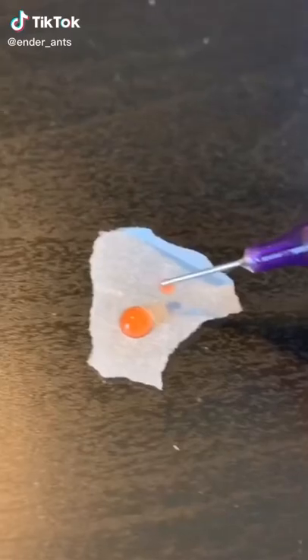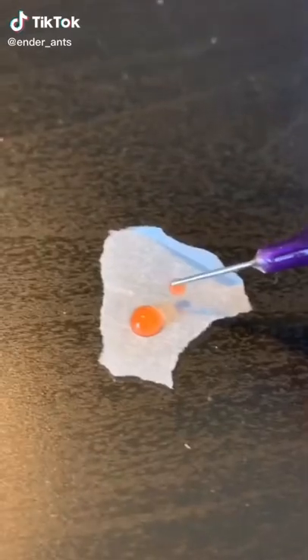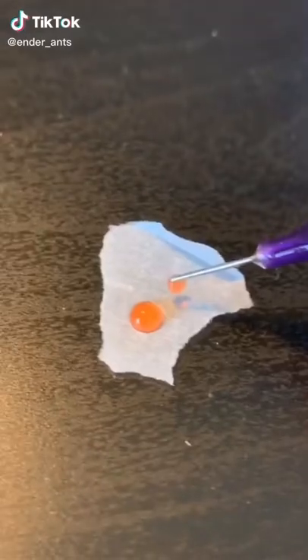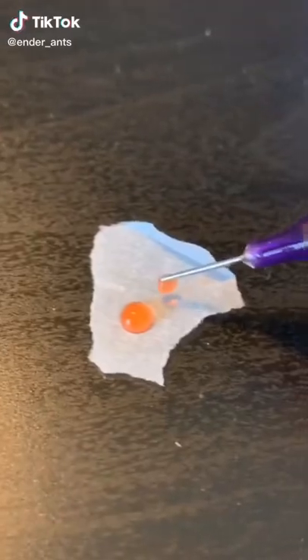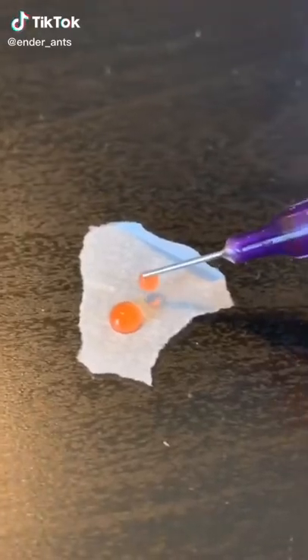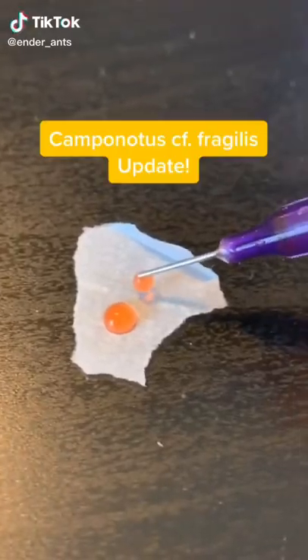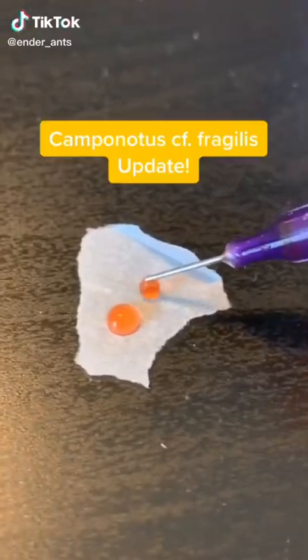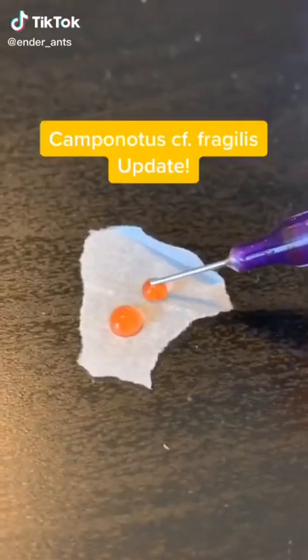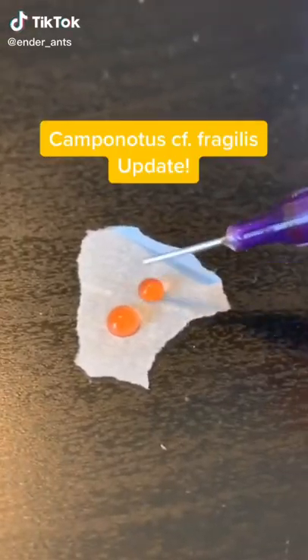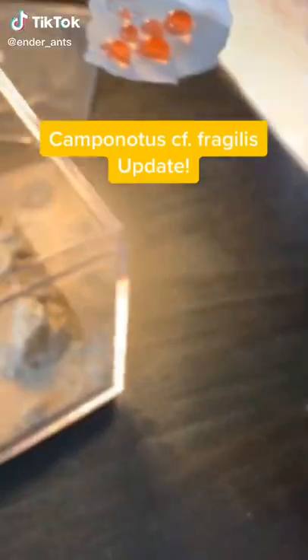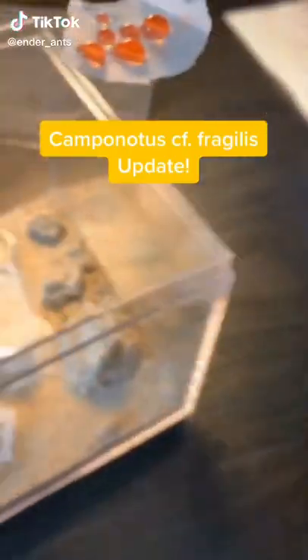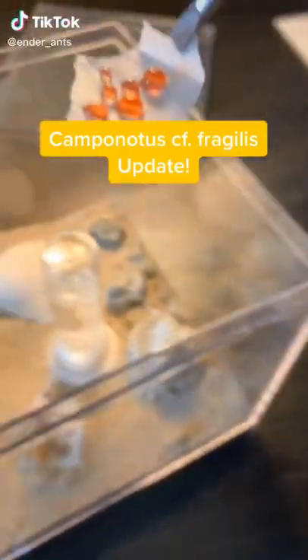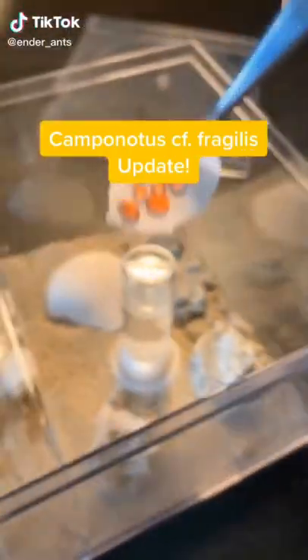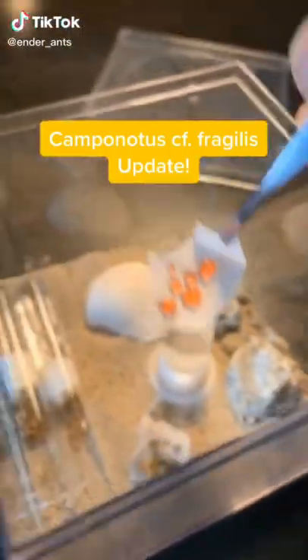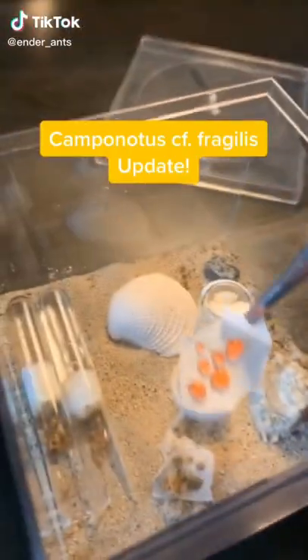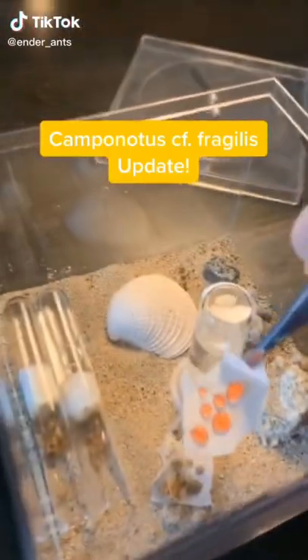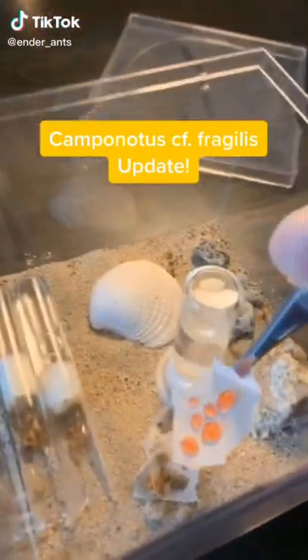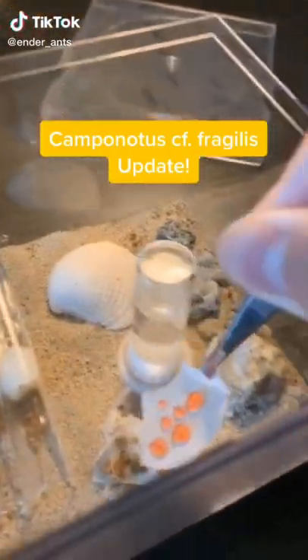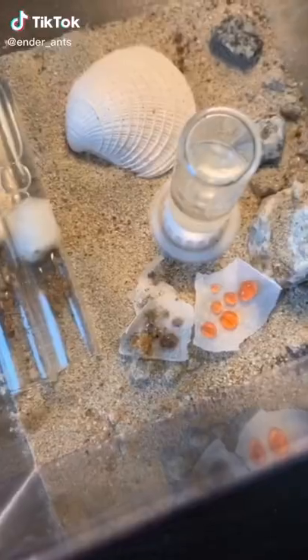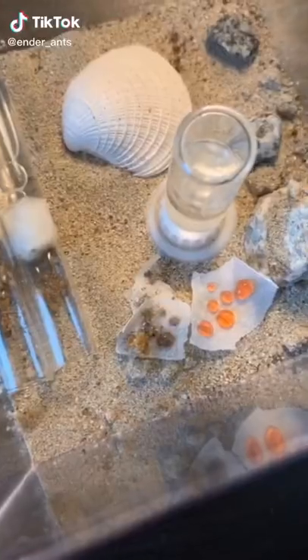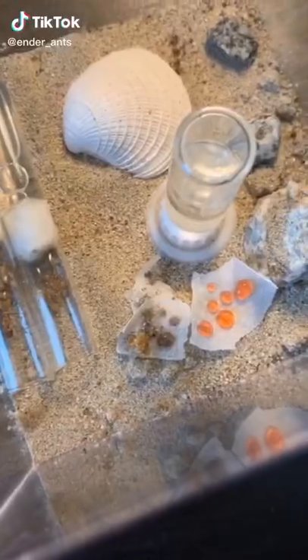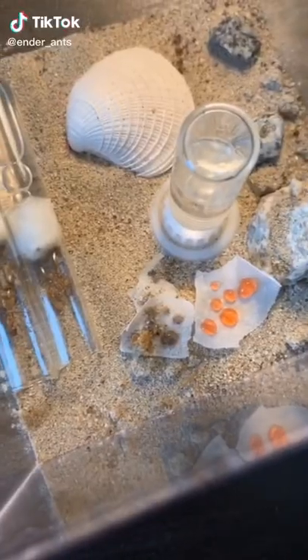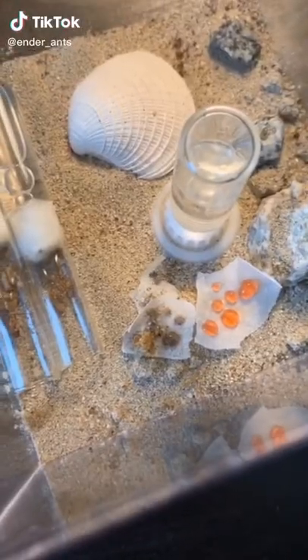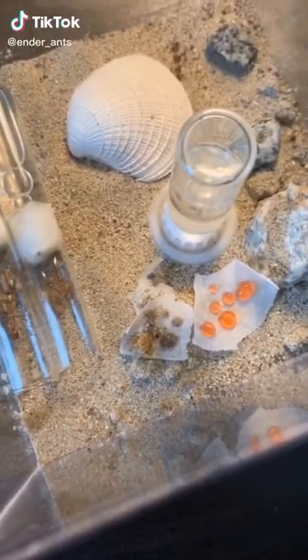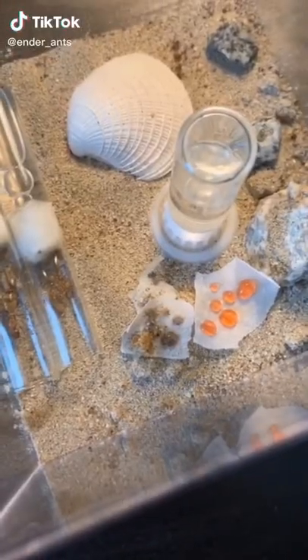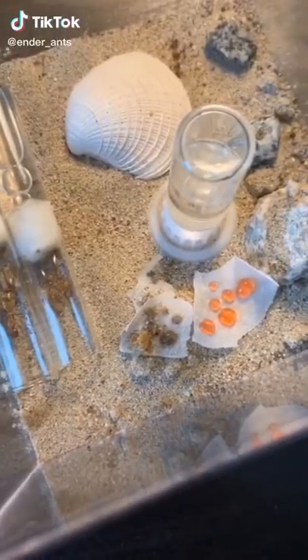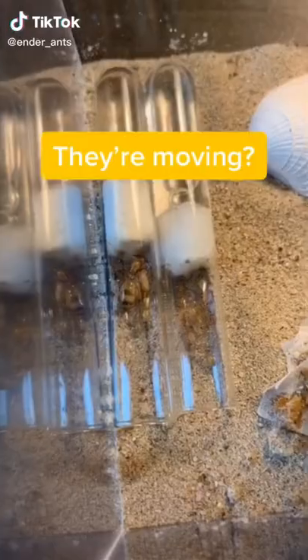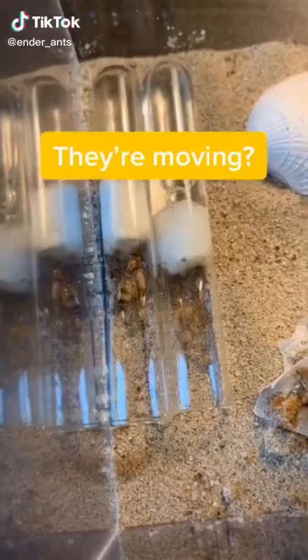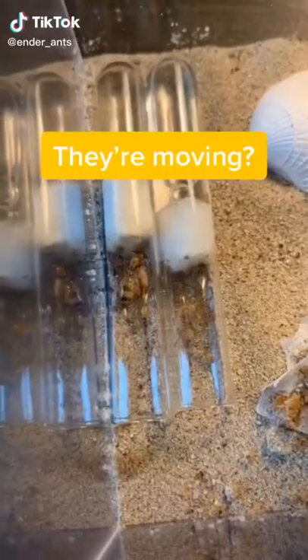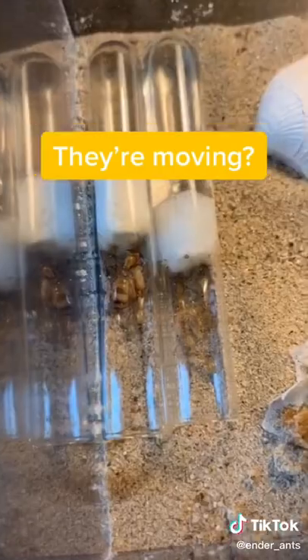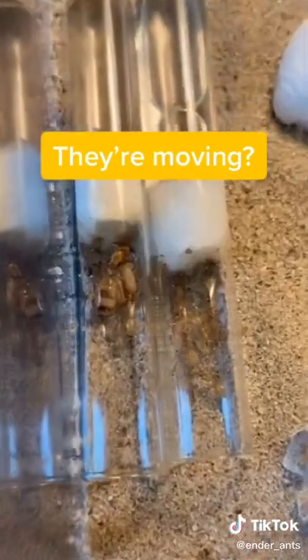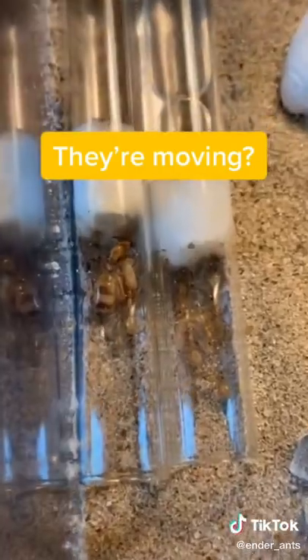A quick update on one of my Carpenter Ant colonies. I fed them some red liquid and also noticed more workers in the other test tube.